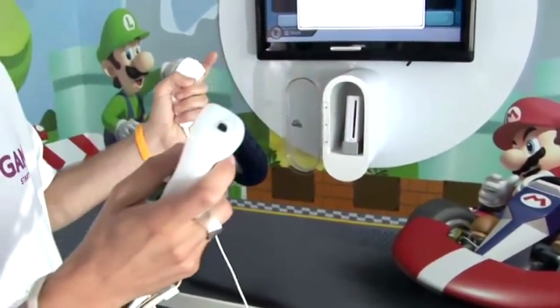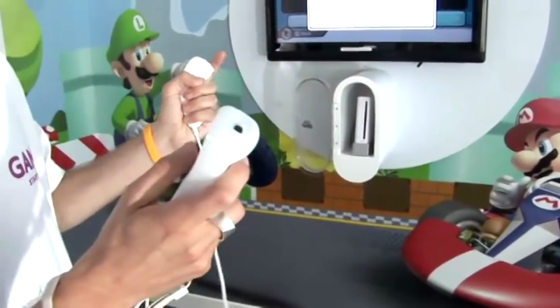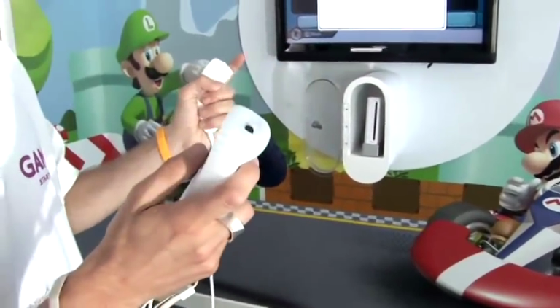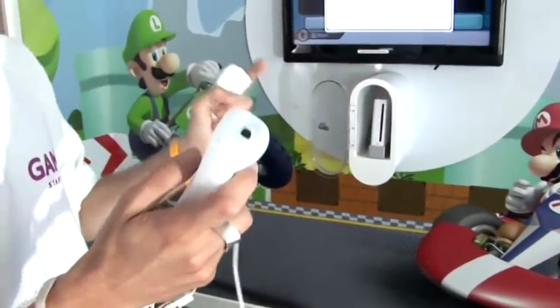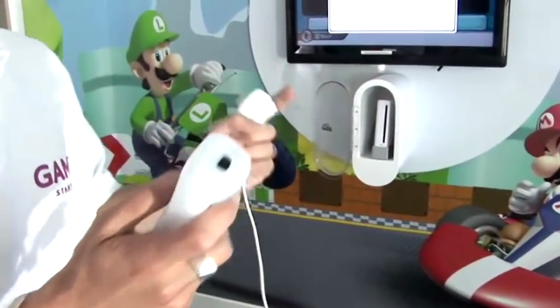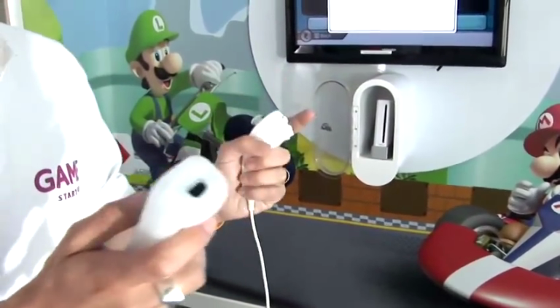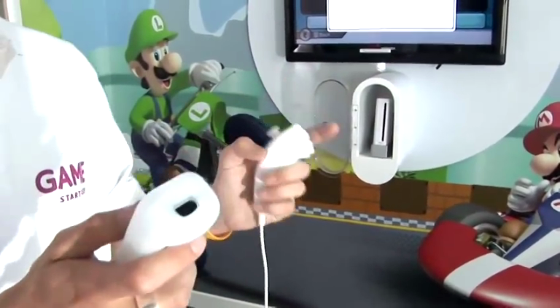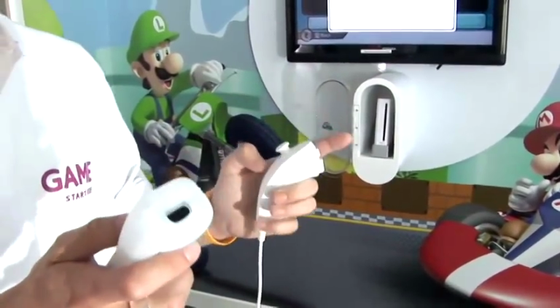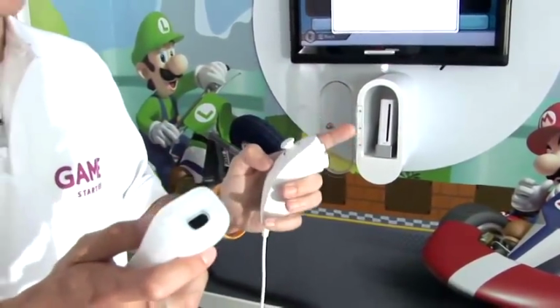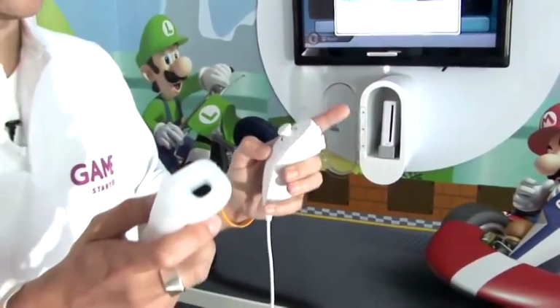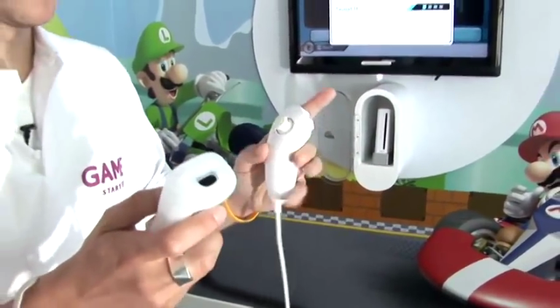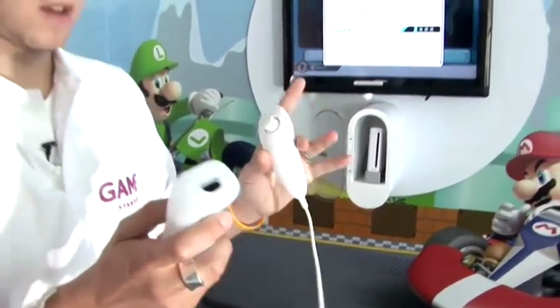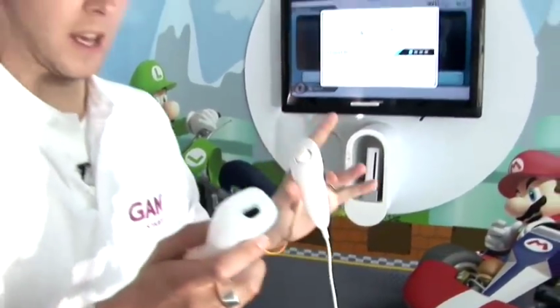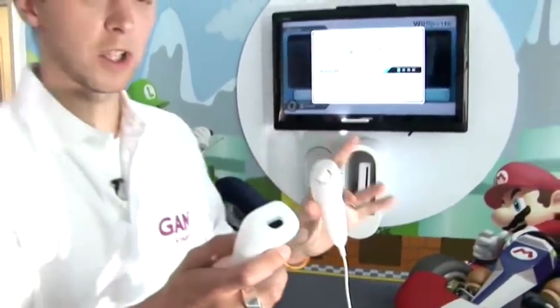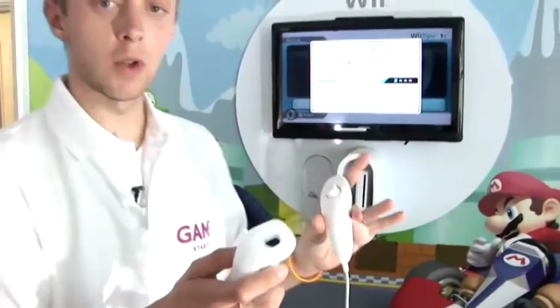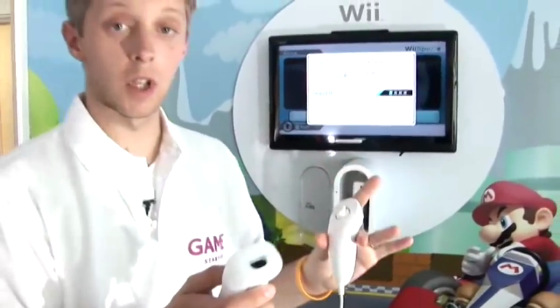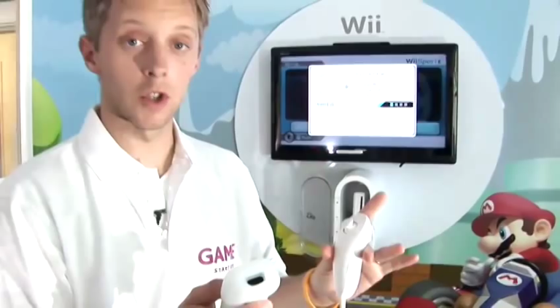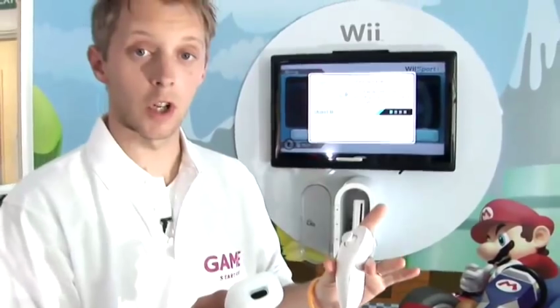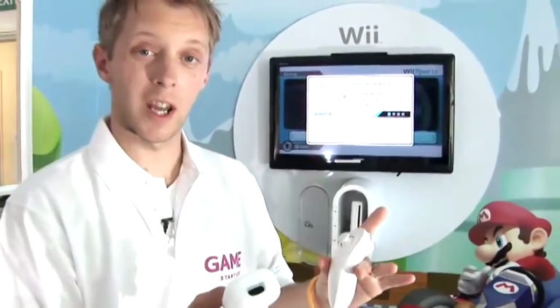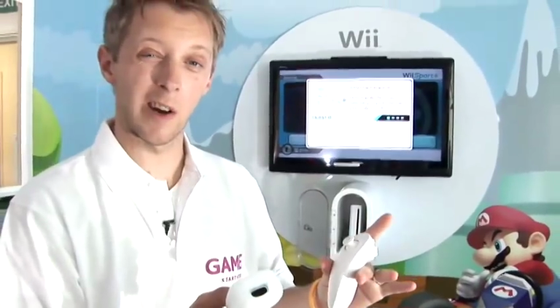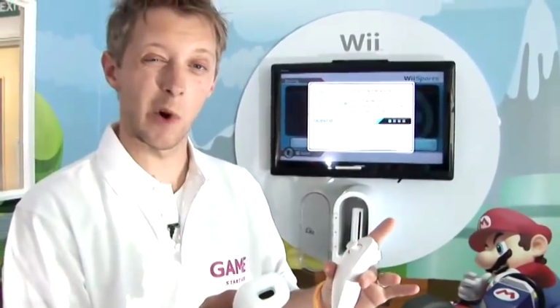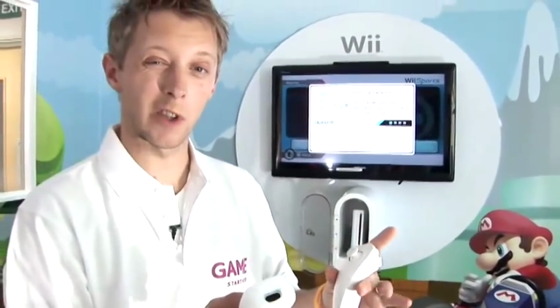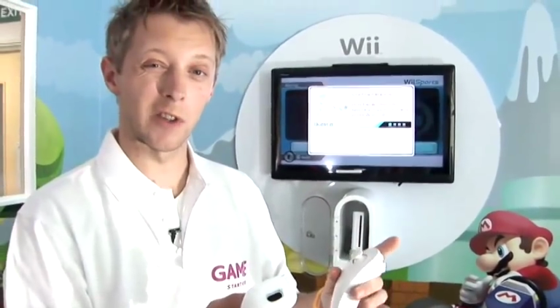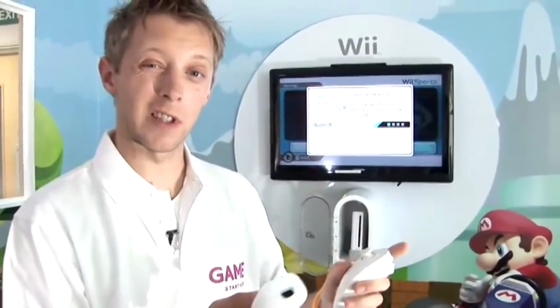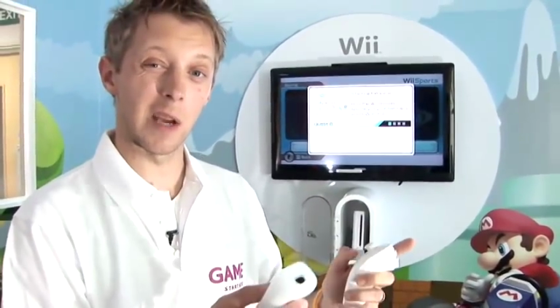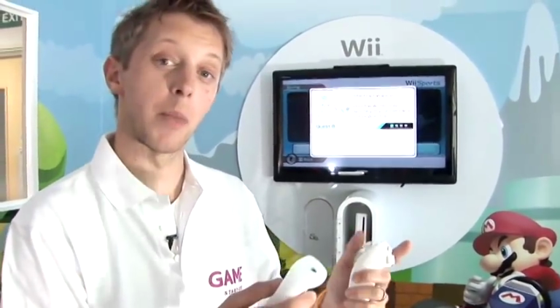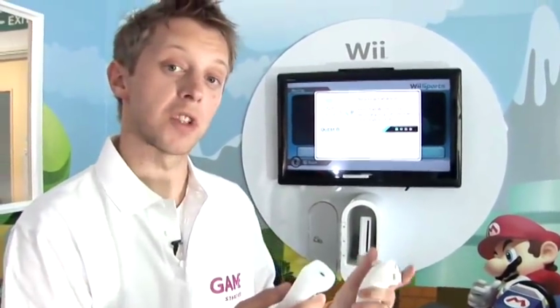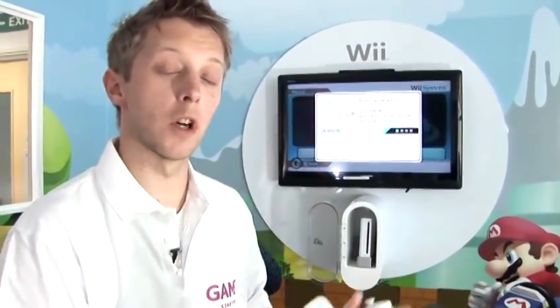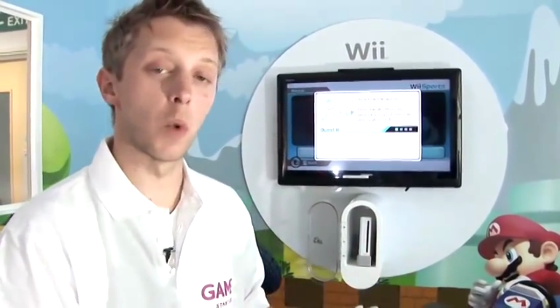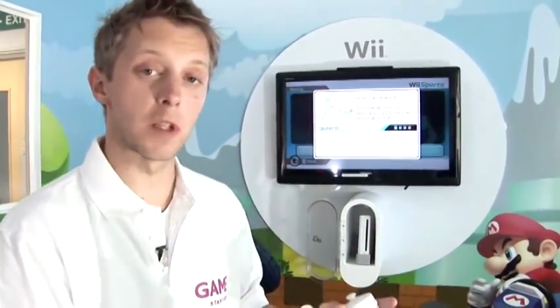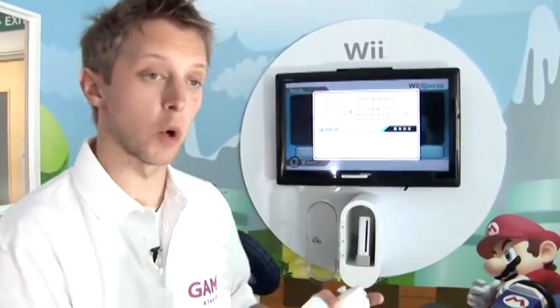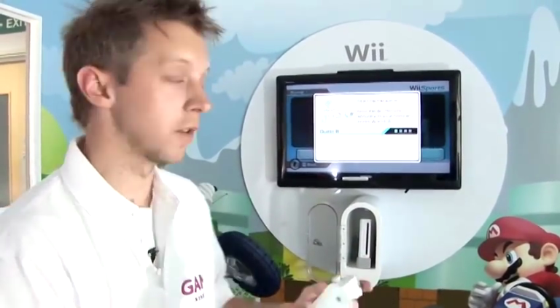What I'll do now is demonstrate how to use the Nunchuck and how it works on this game, Boxing on Wii Sports.